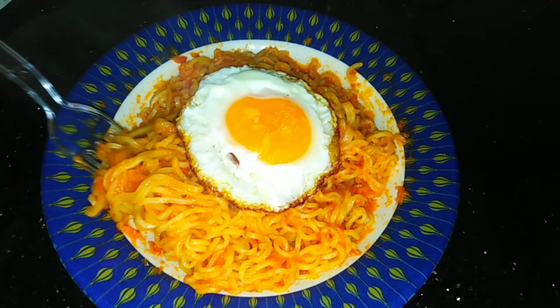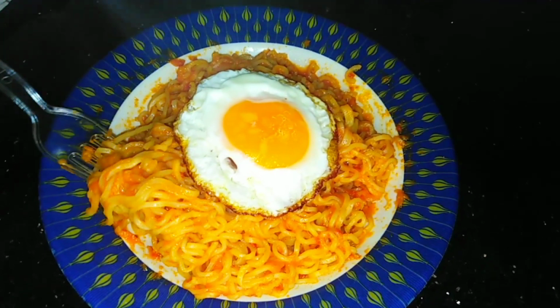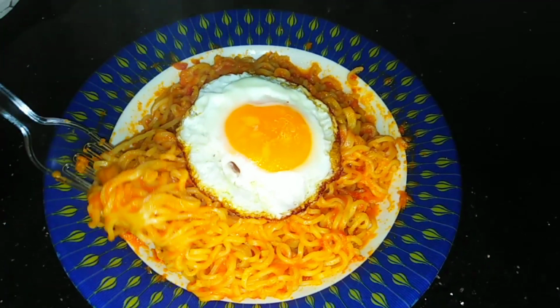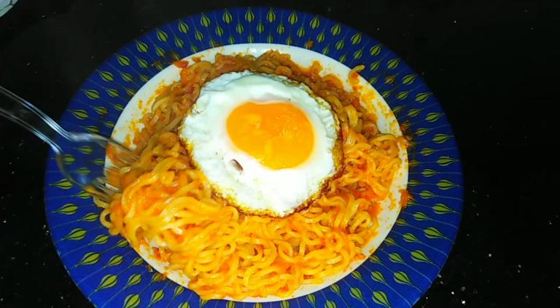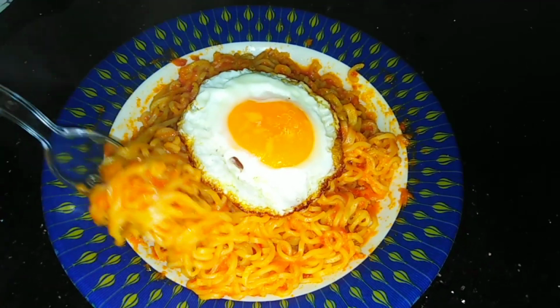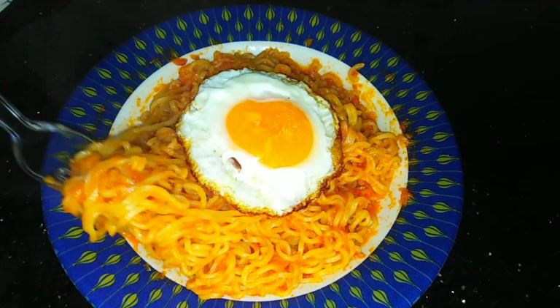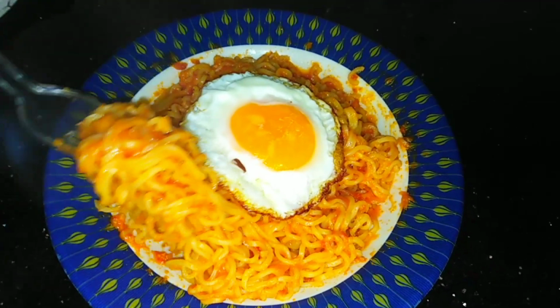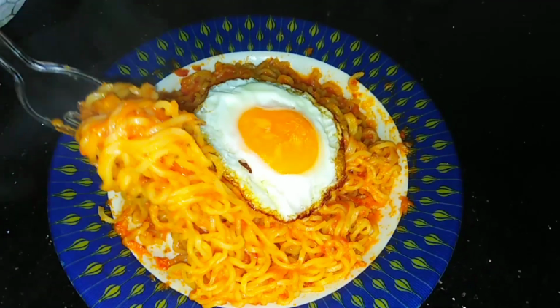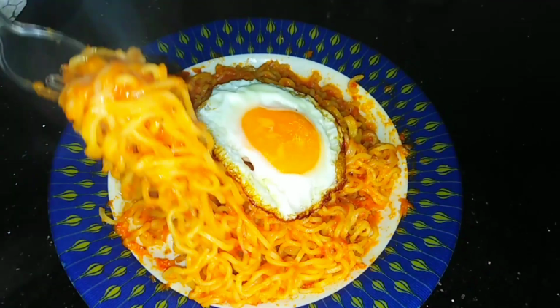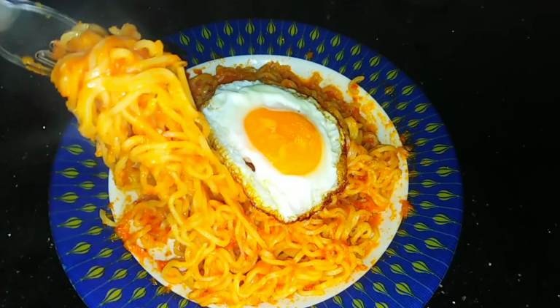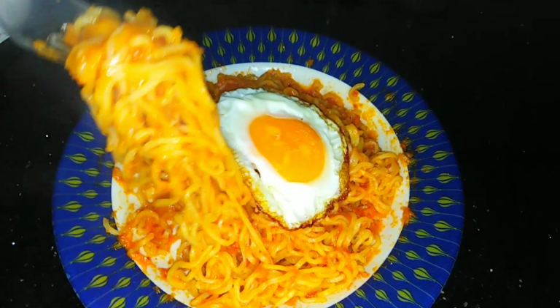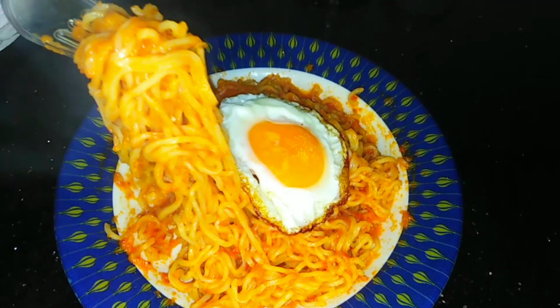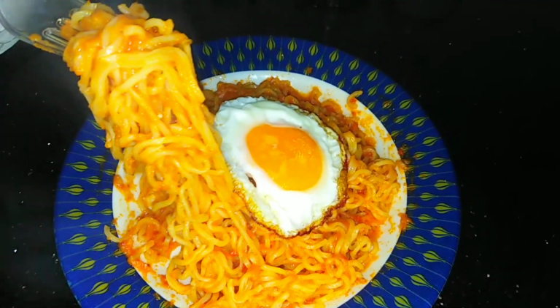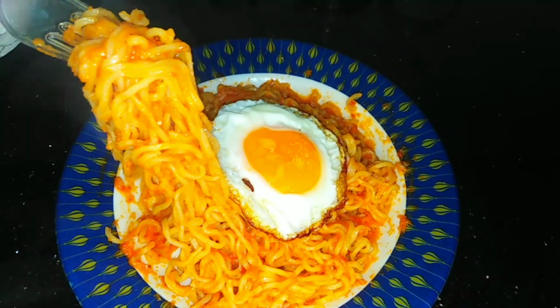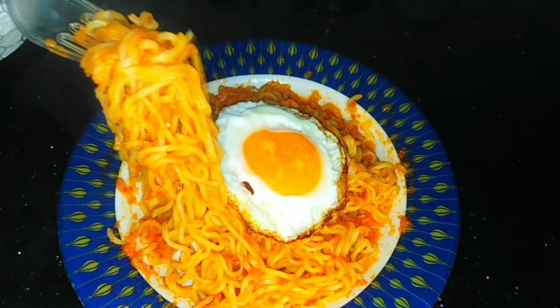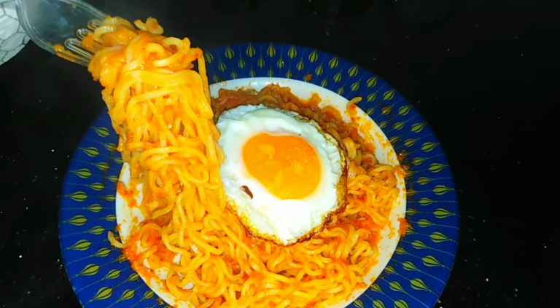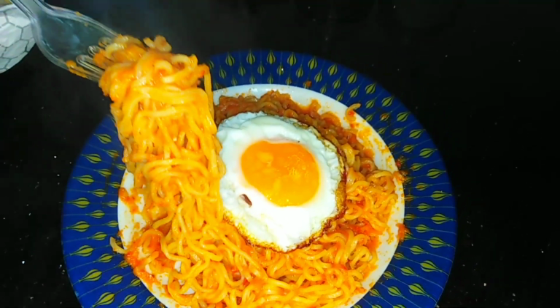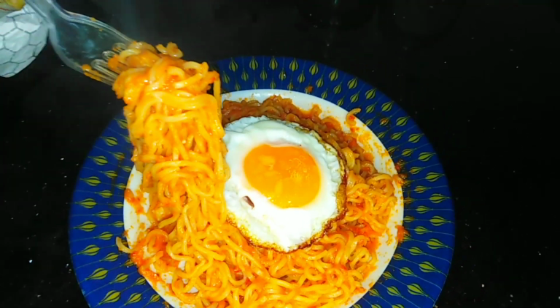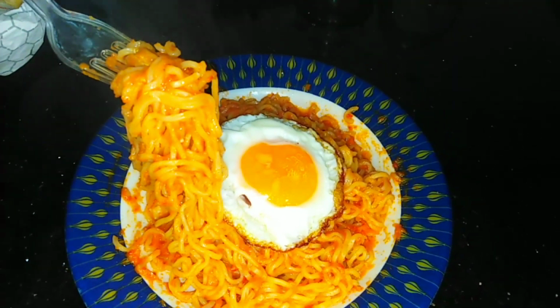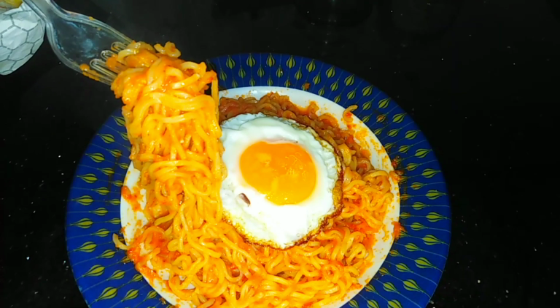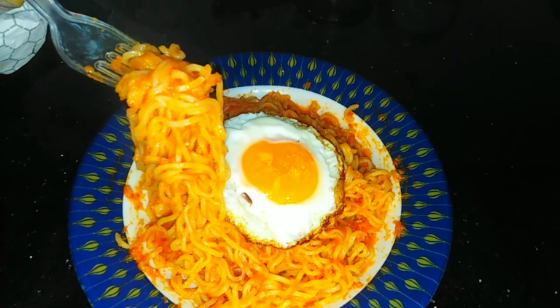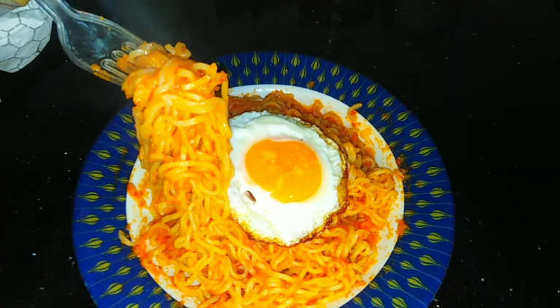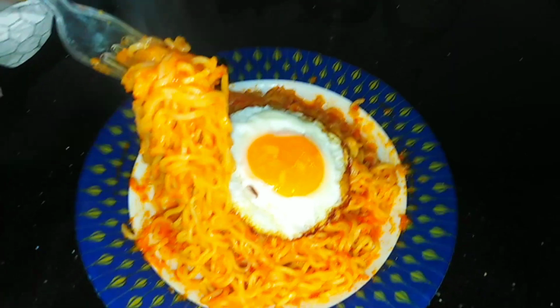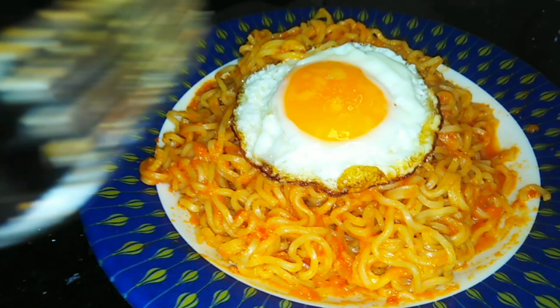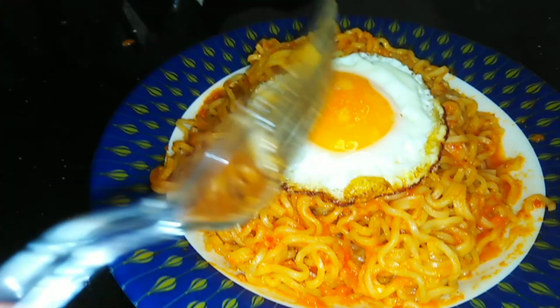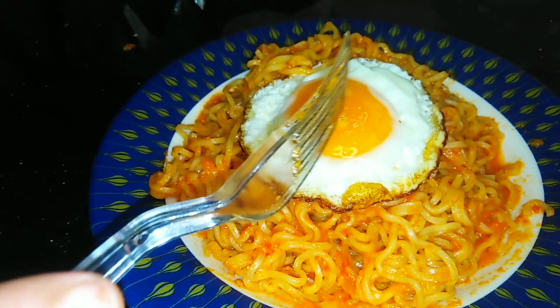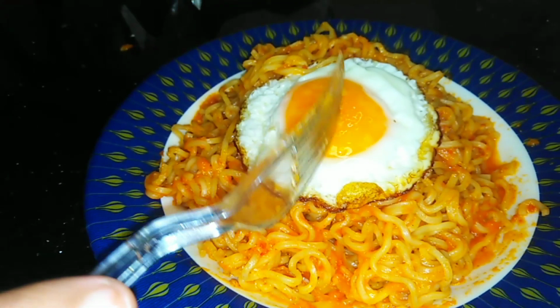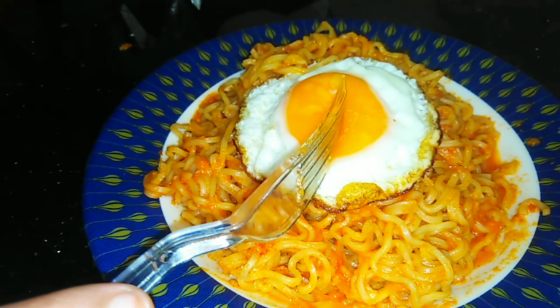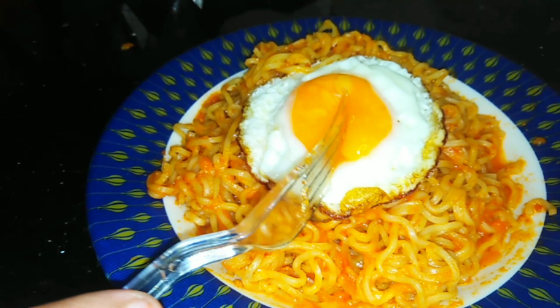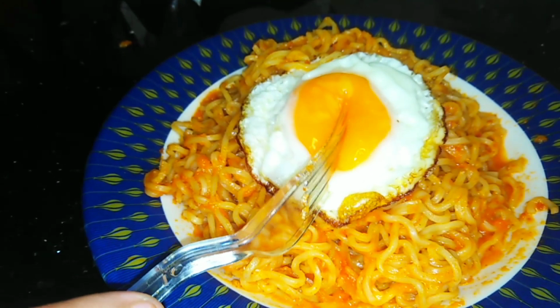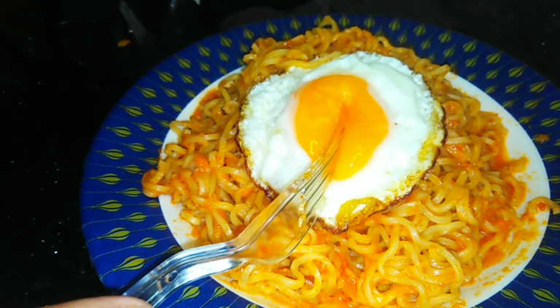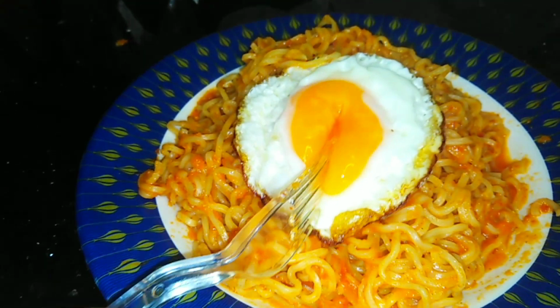If you like this recipe, please like this video and share it.